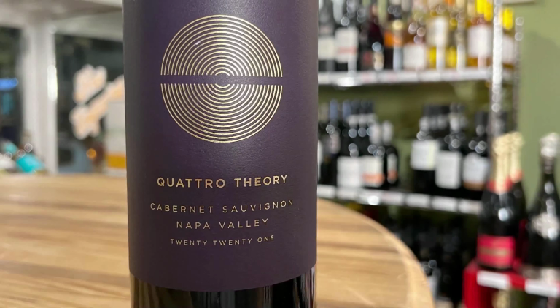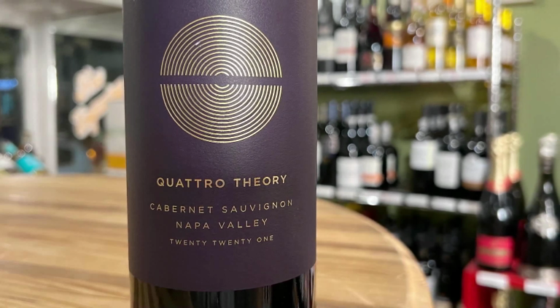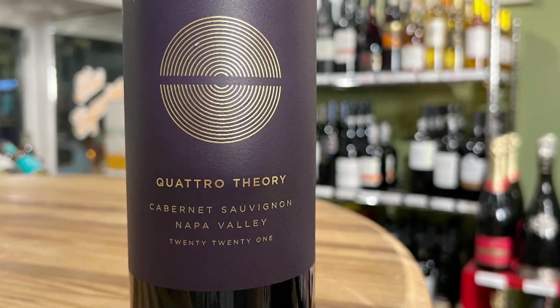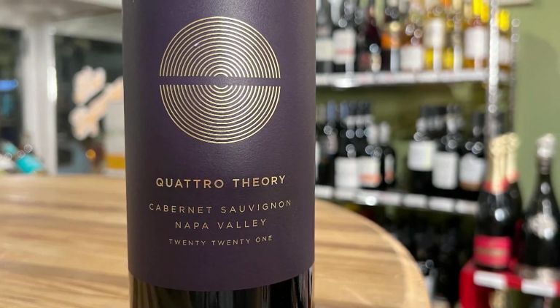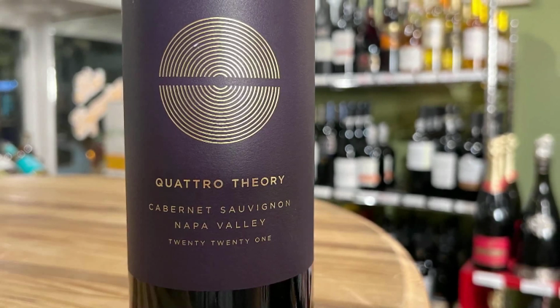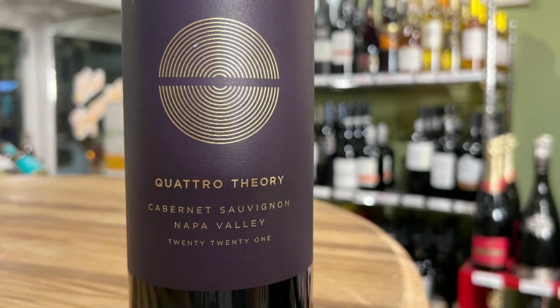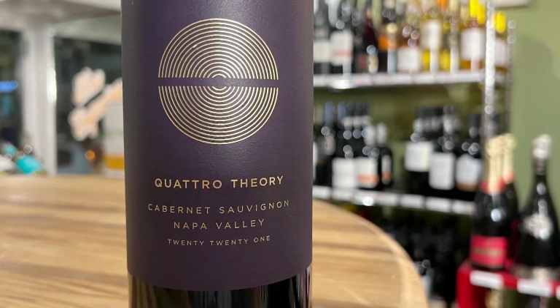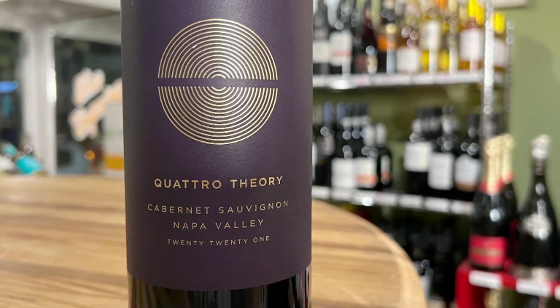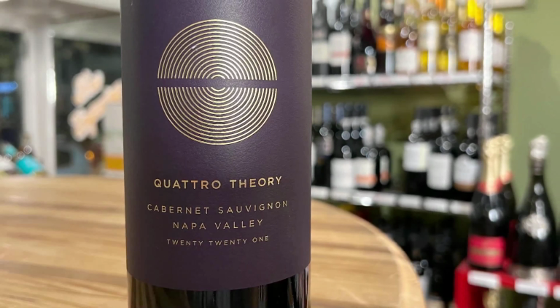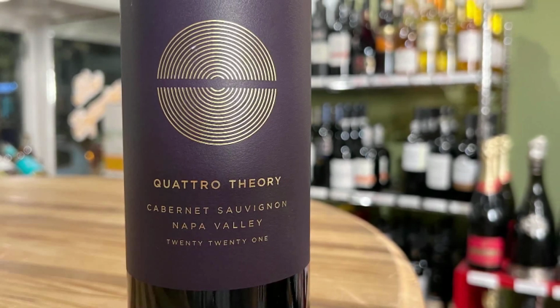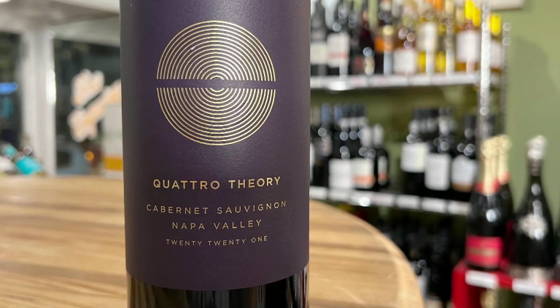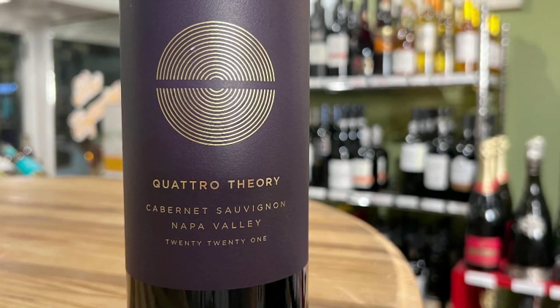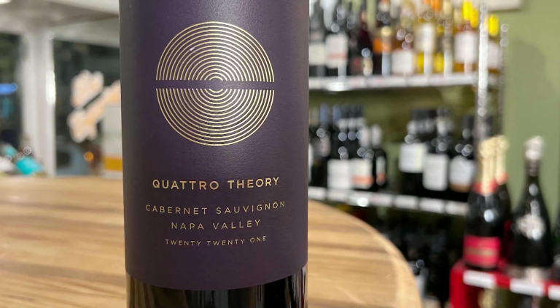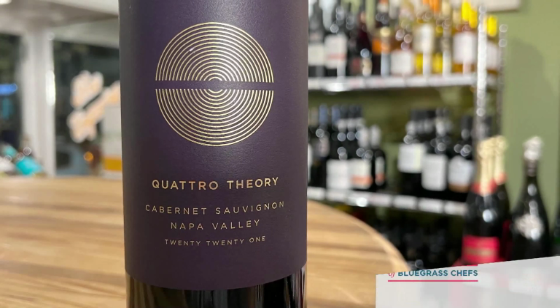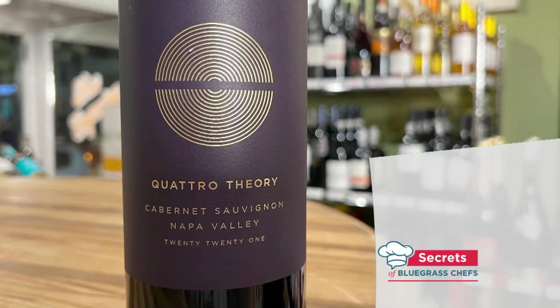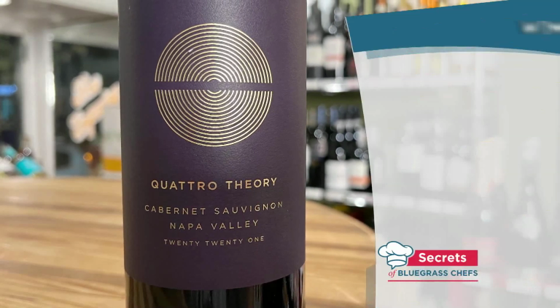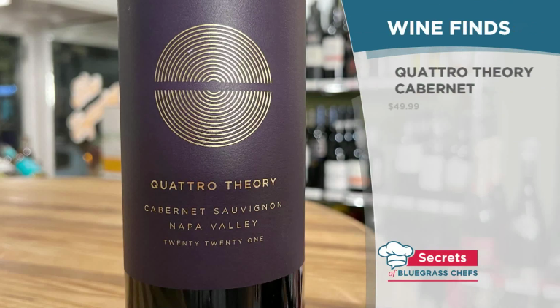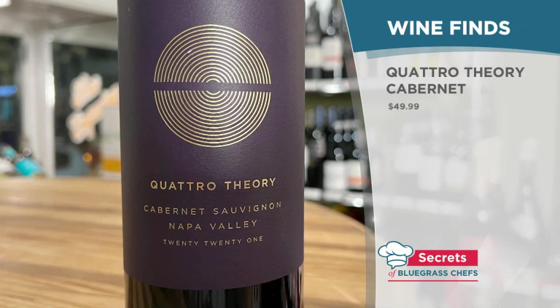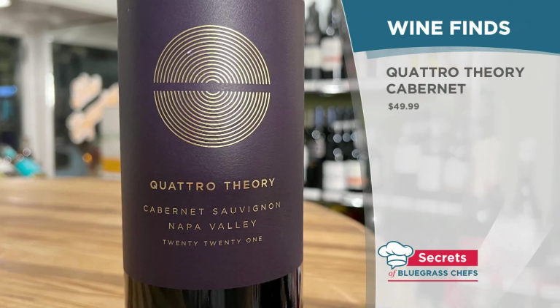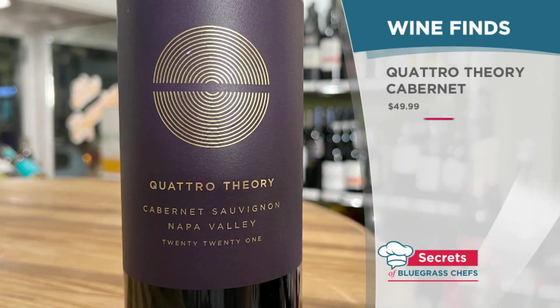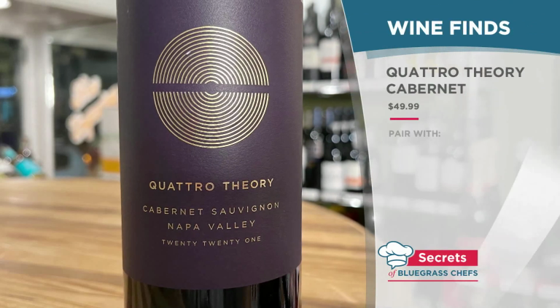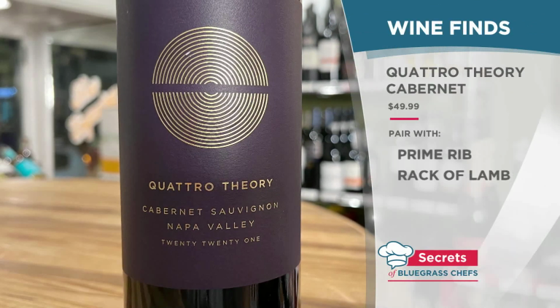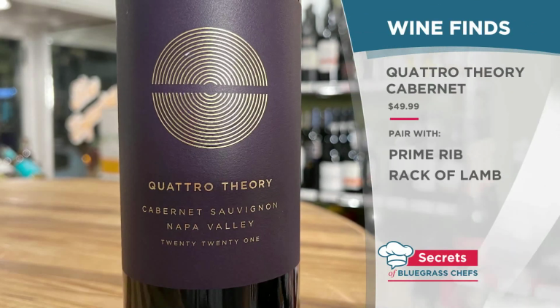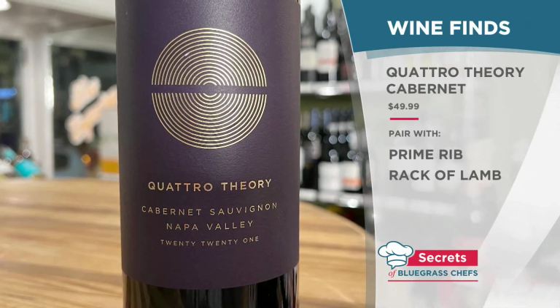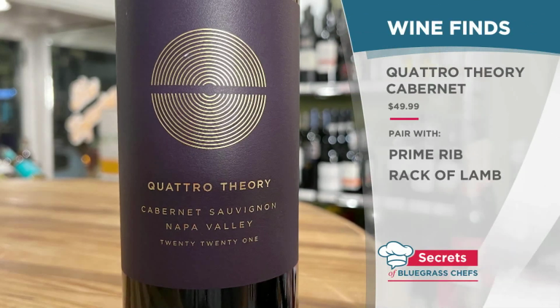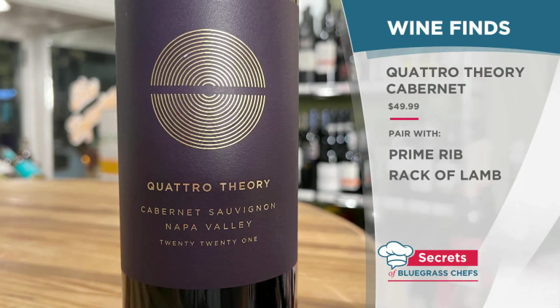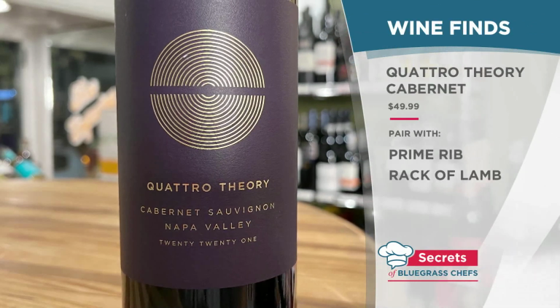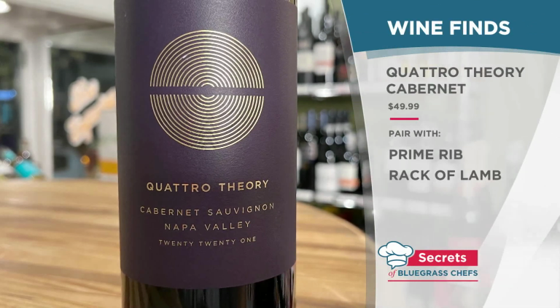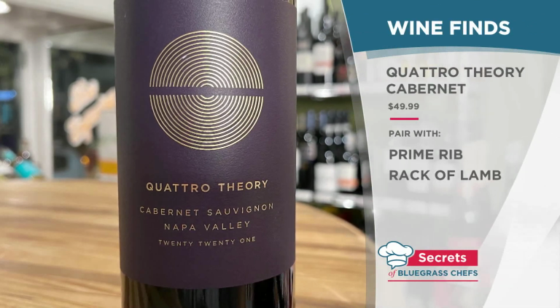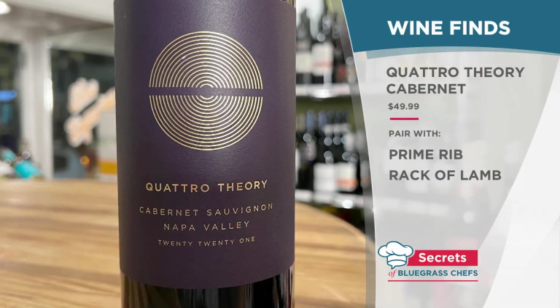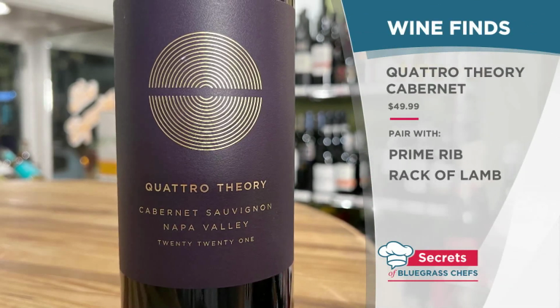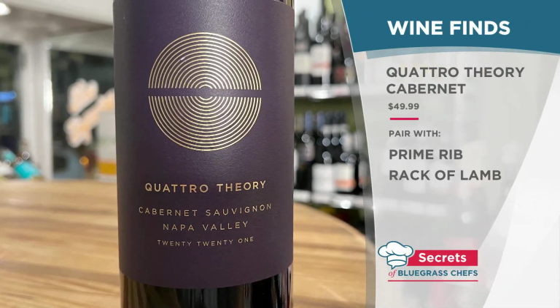It's just well-rounded, harmonious, bright, and an excellent pairing with prime rib and roasted rack of lamb.